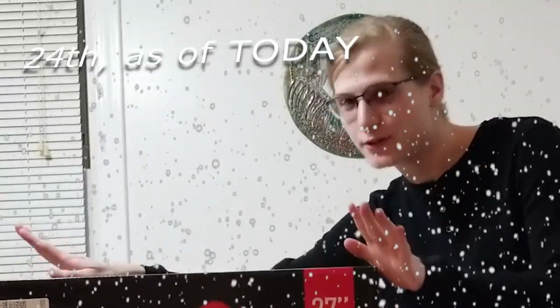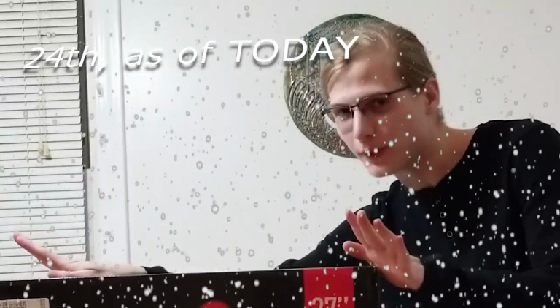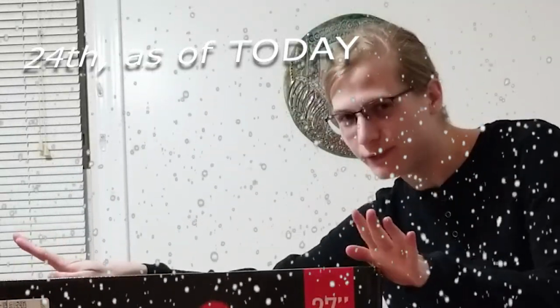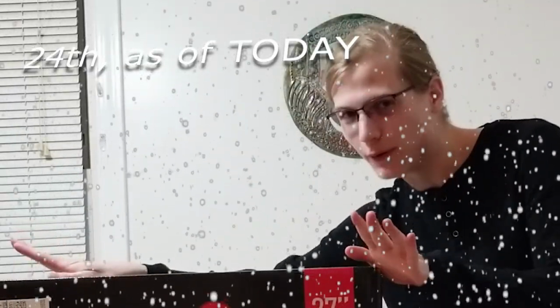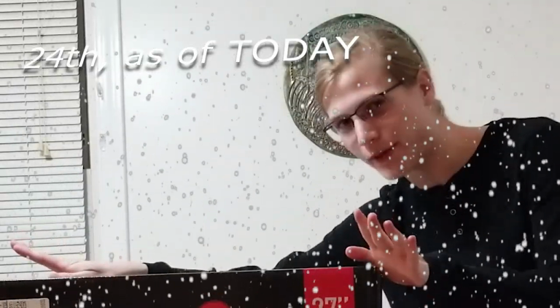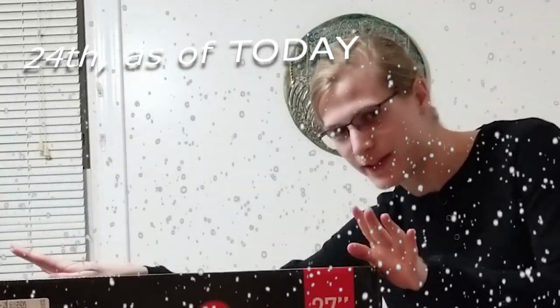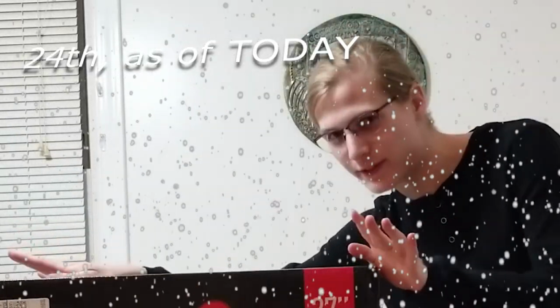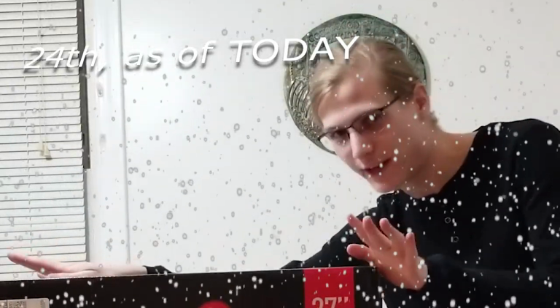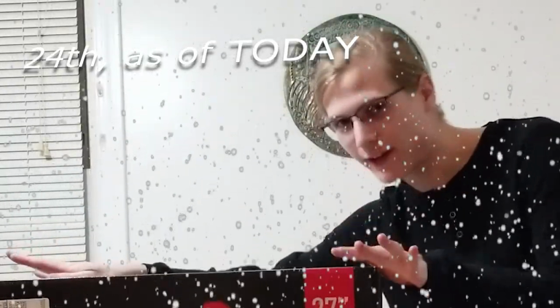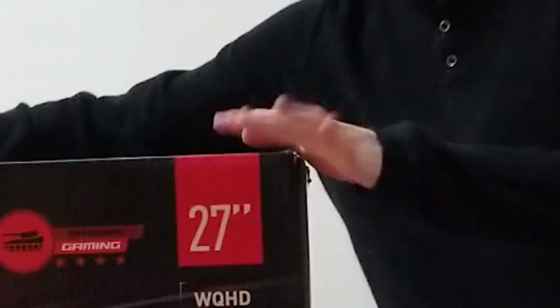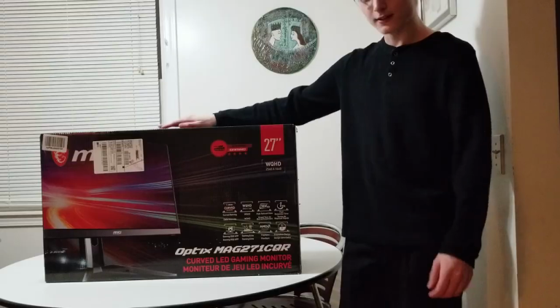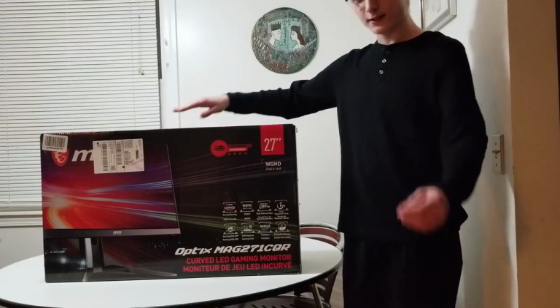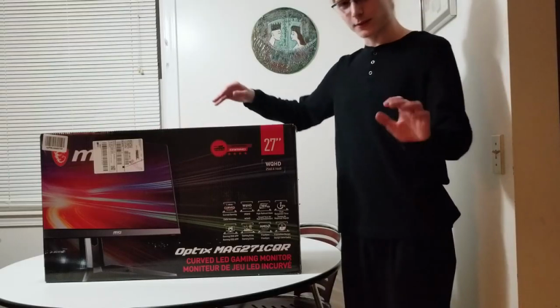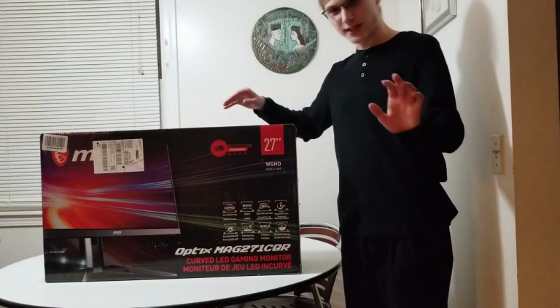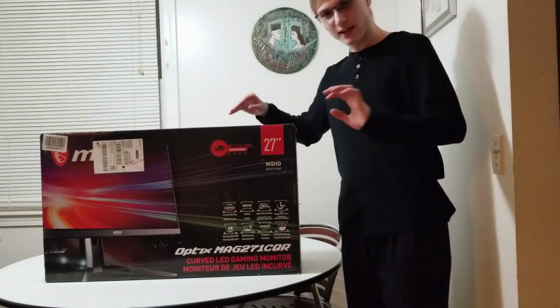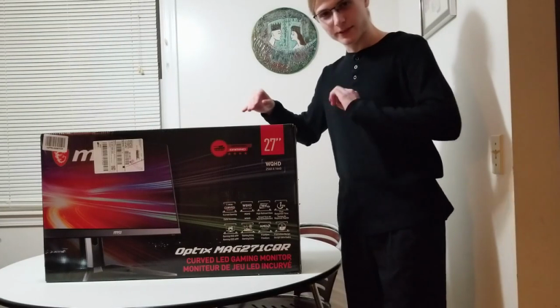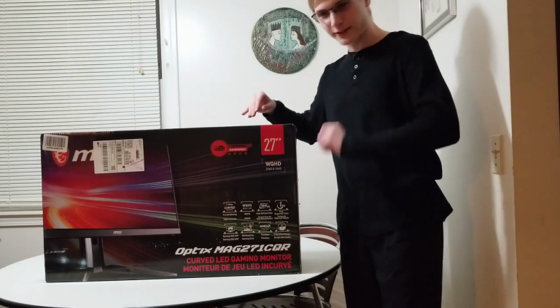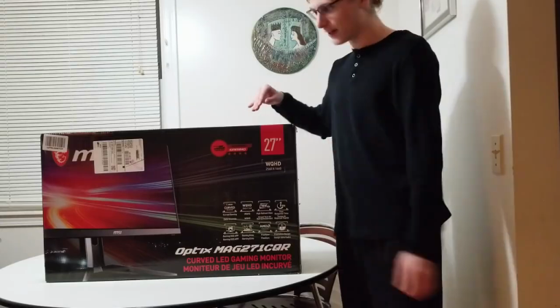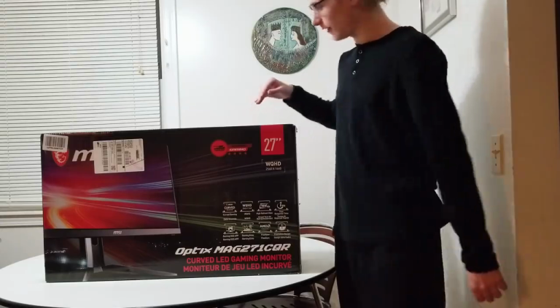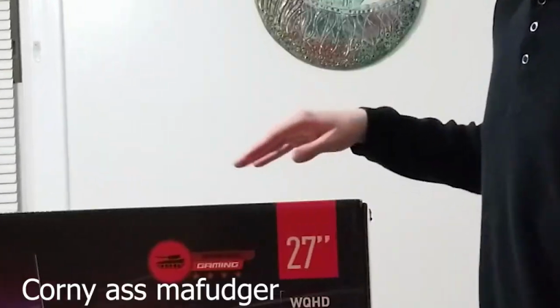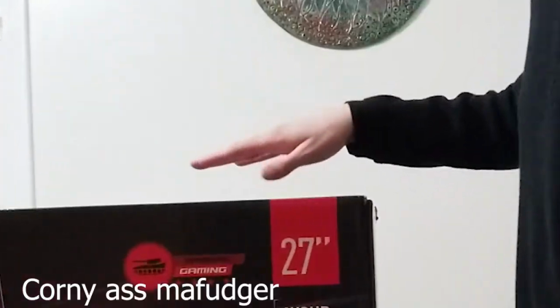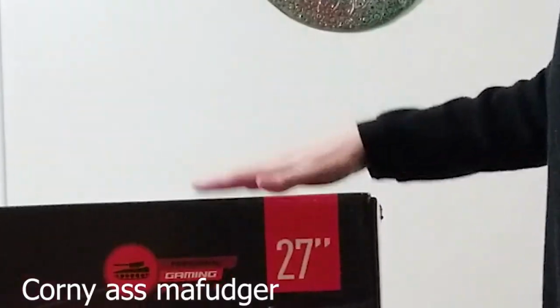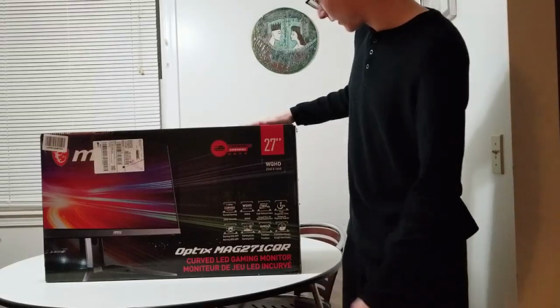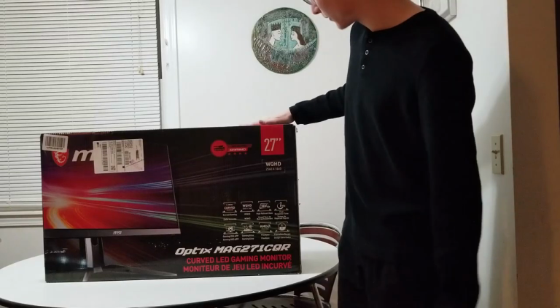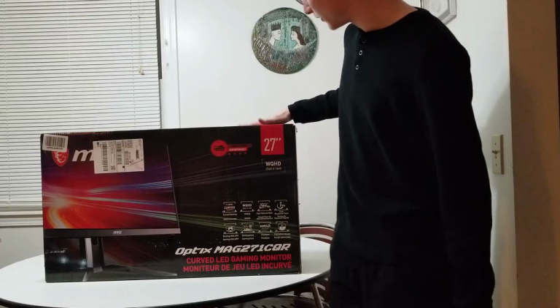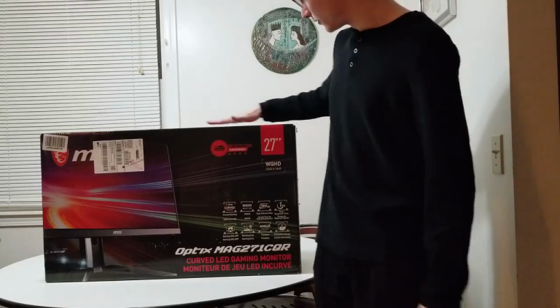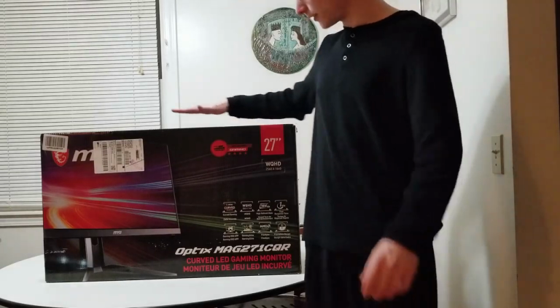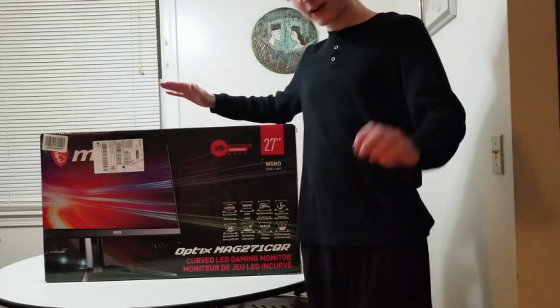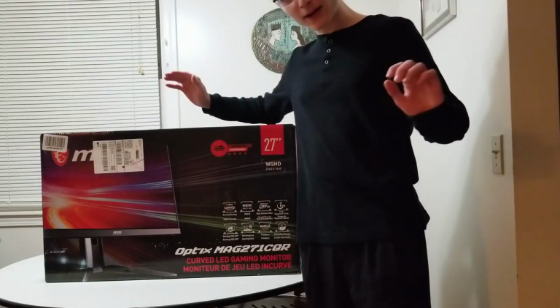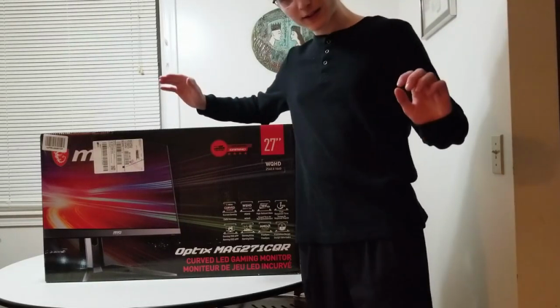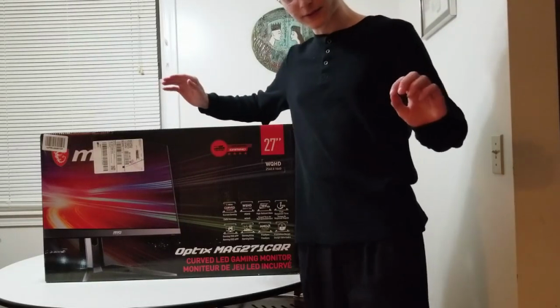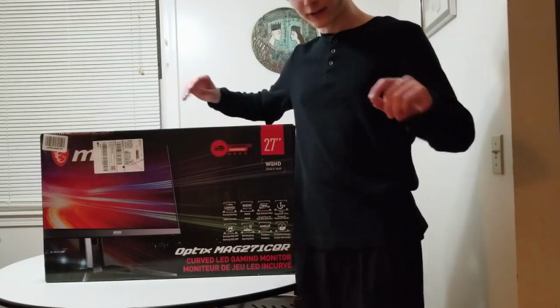It's December 24th as of today, so it's that time of year again, and I'm going to be doing an unboxing video.